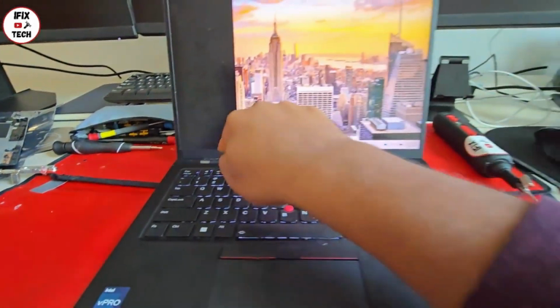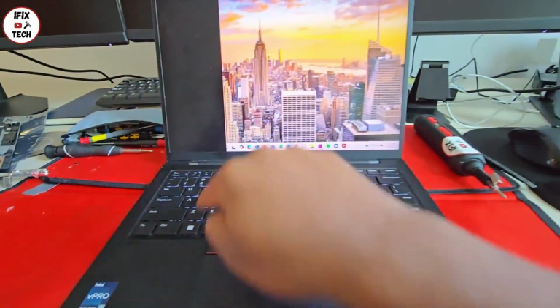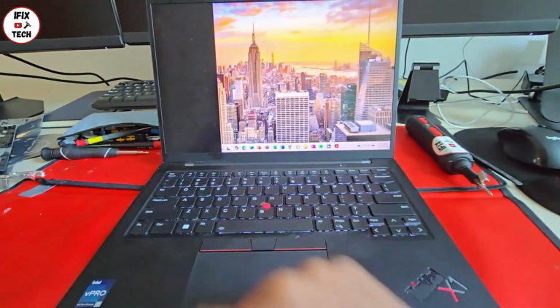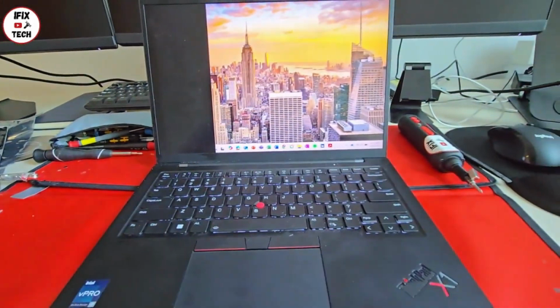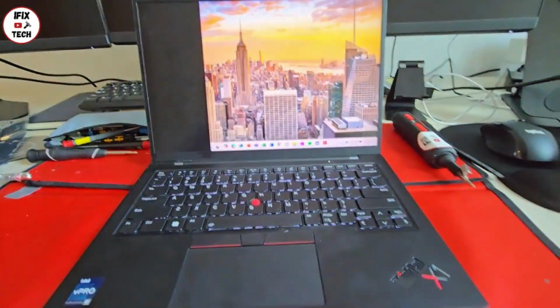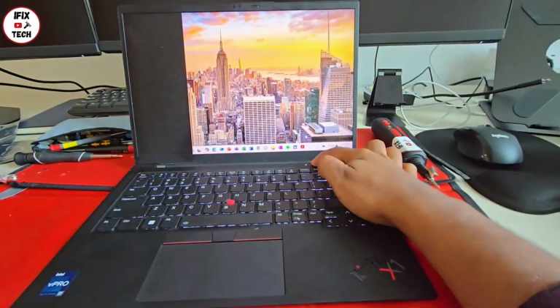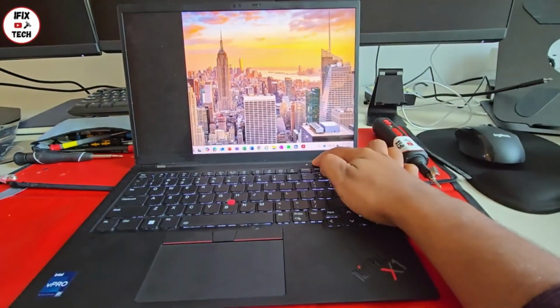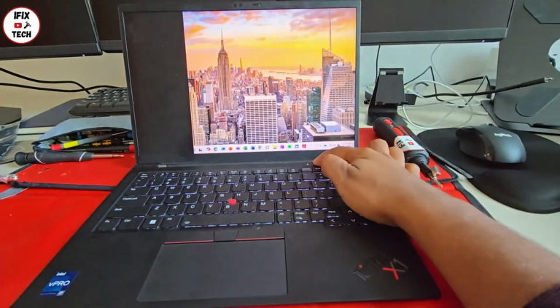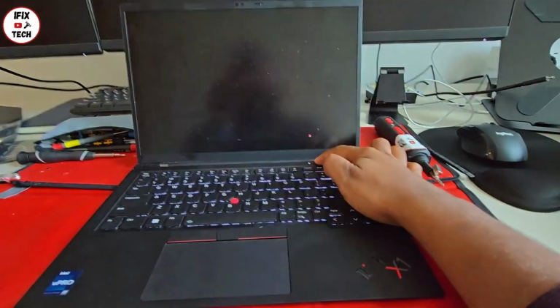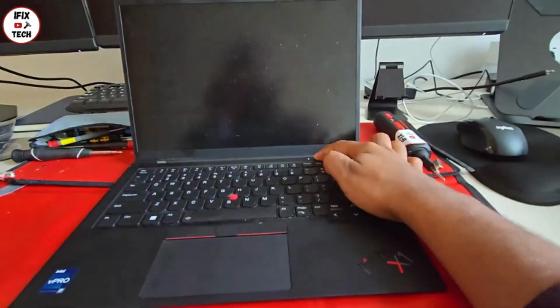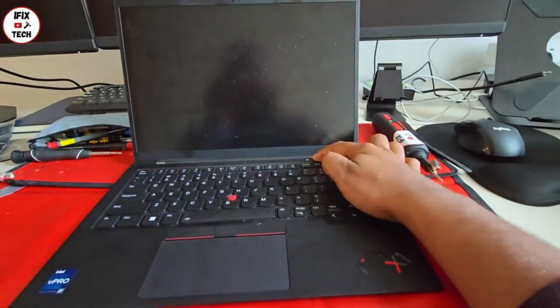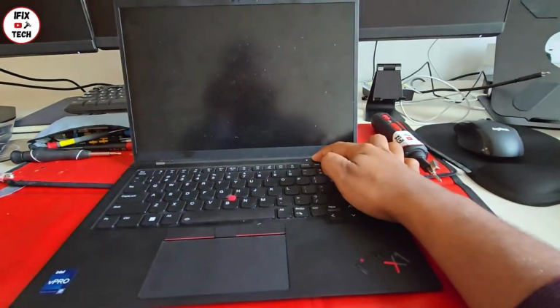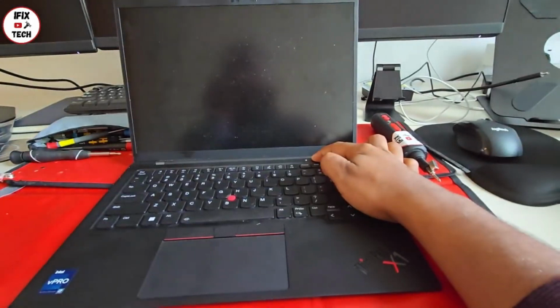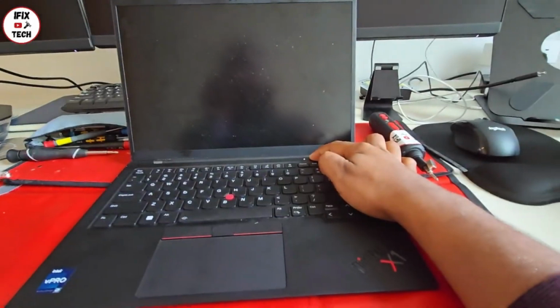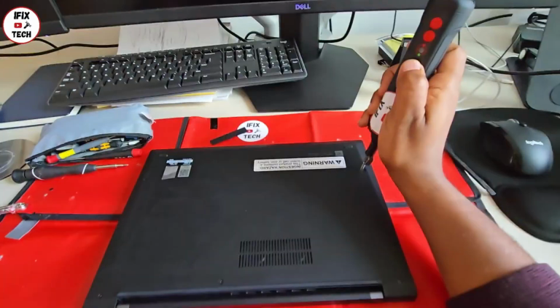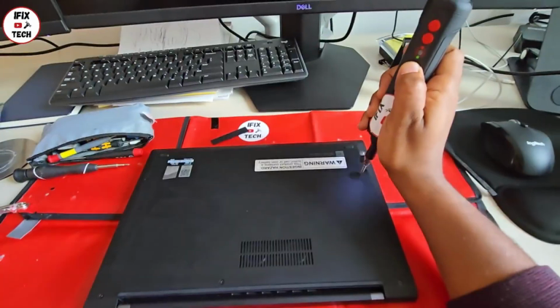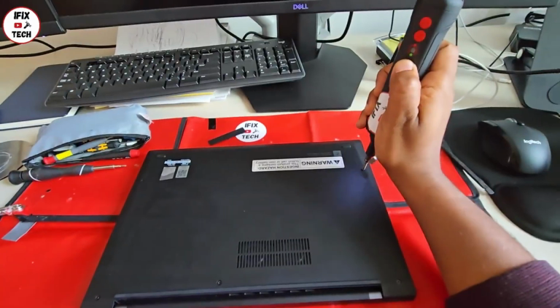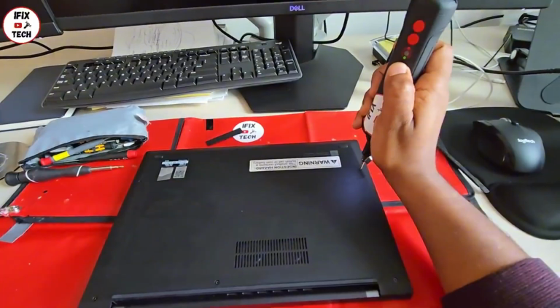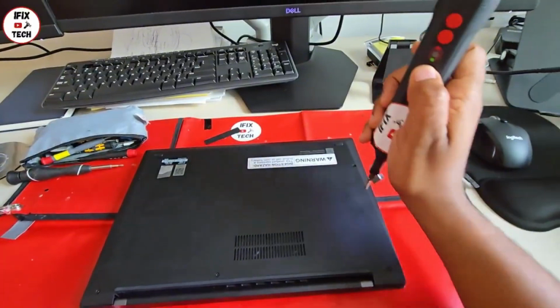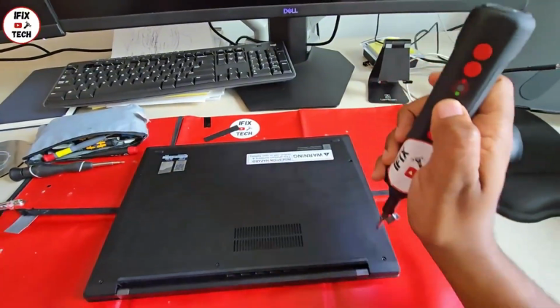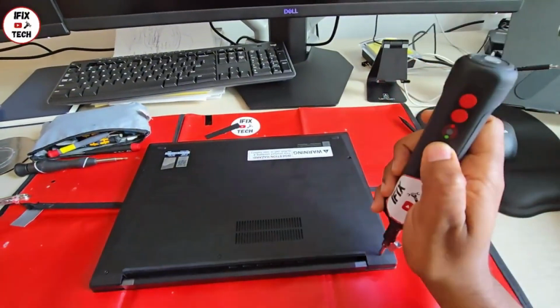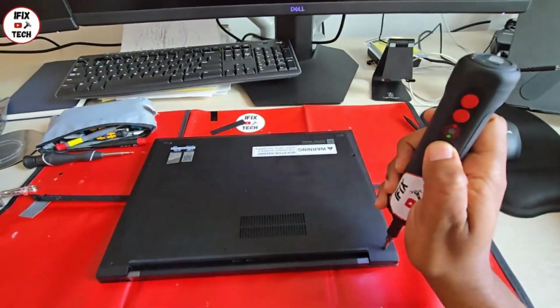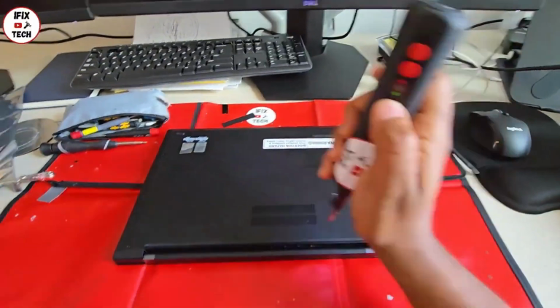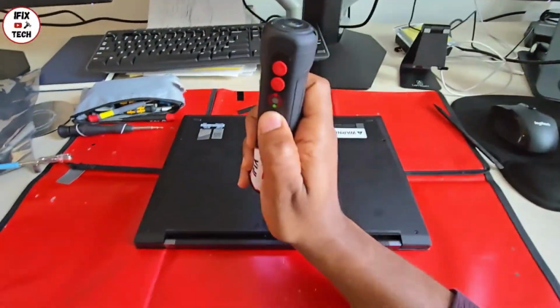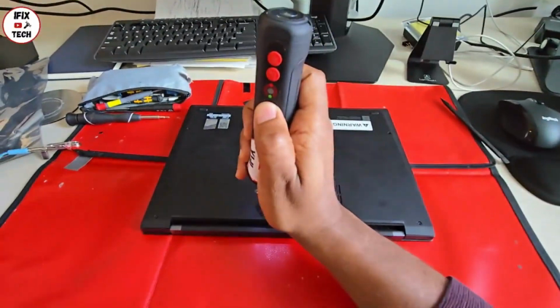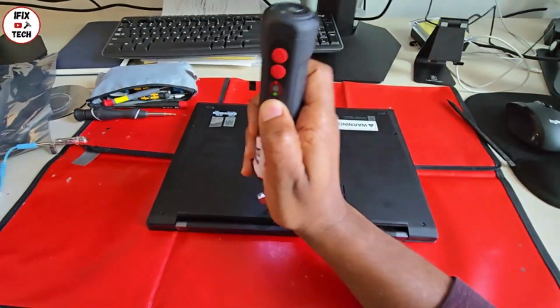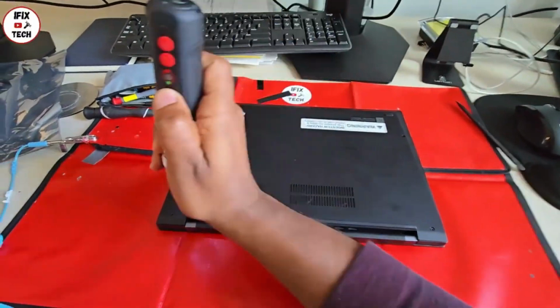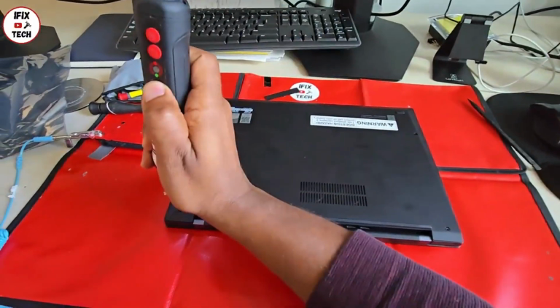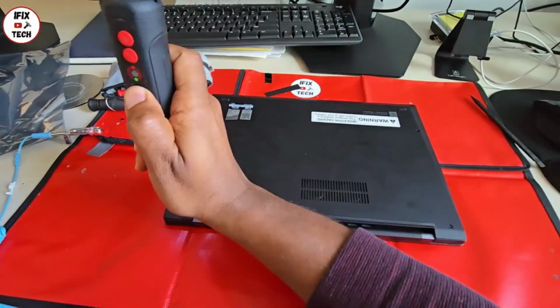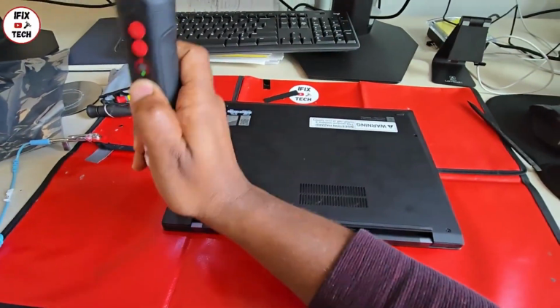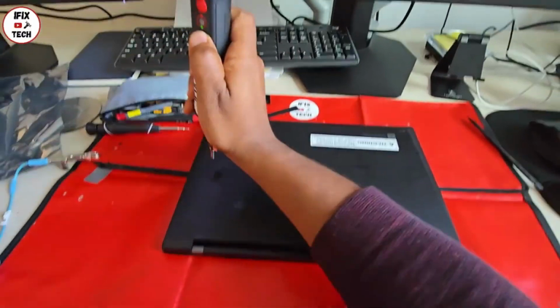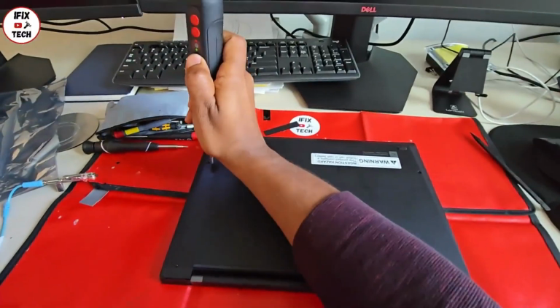Make sure the computer is off, and let's remove the screws from the back cover and then remove the back cover itself.